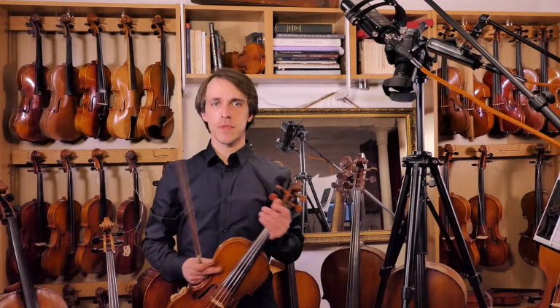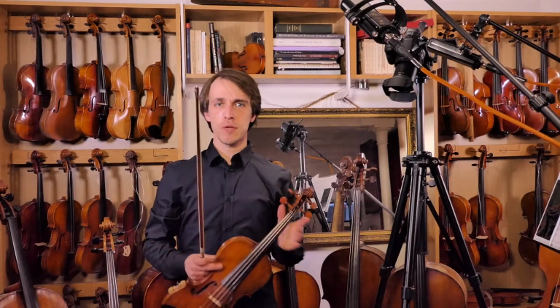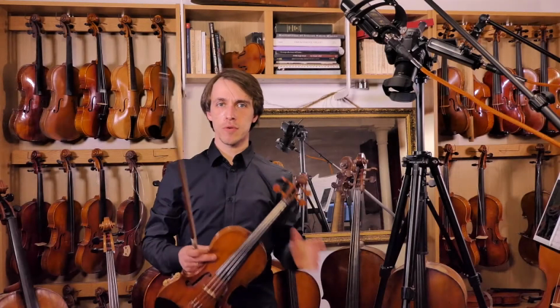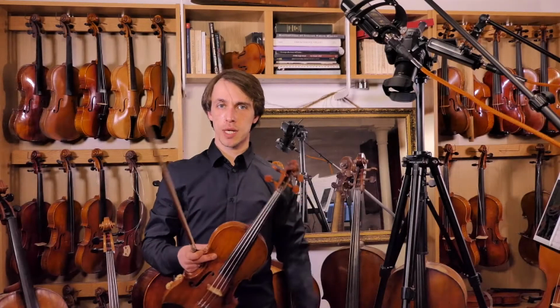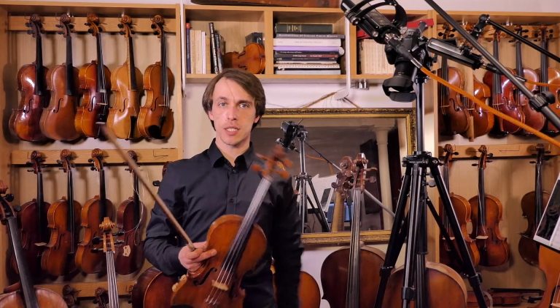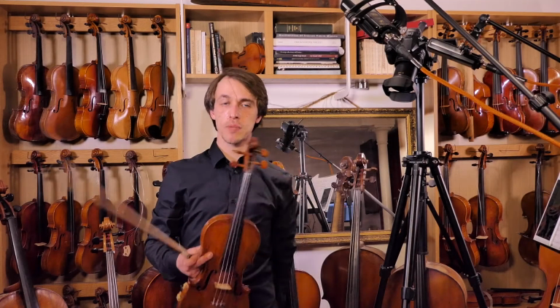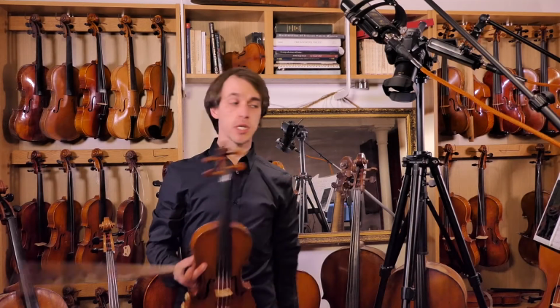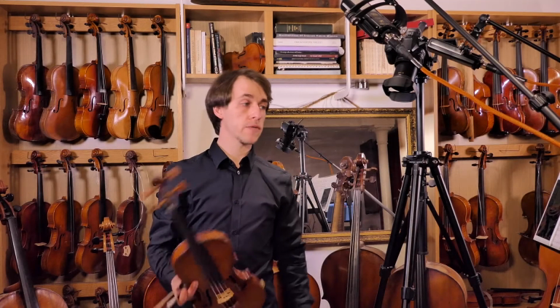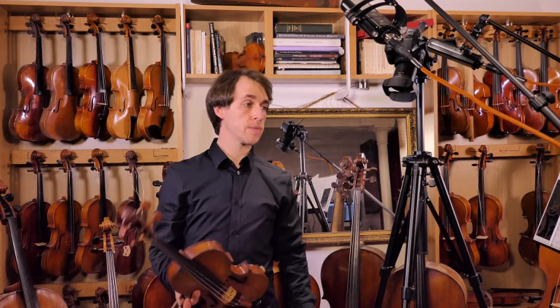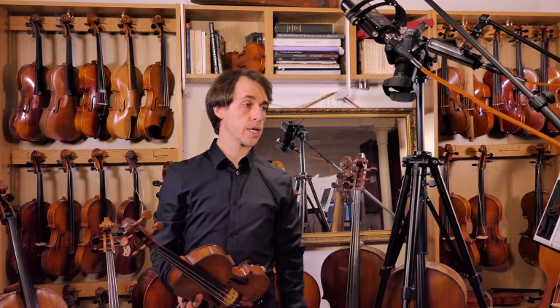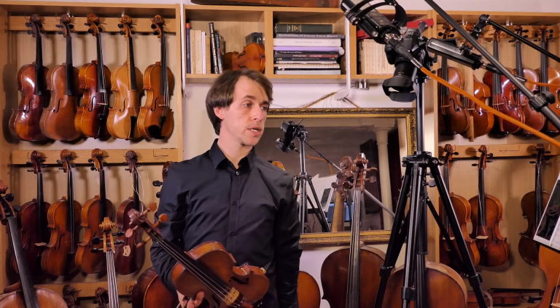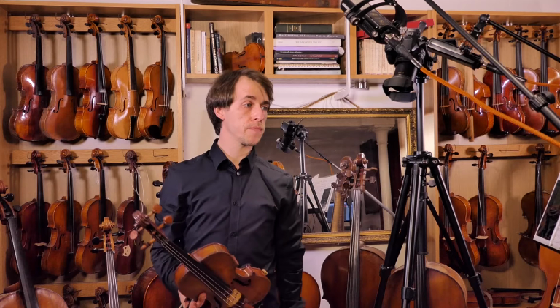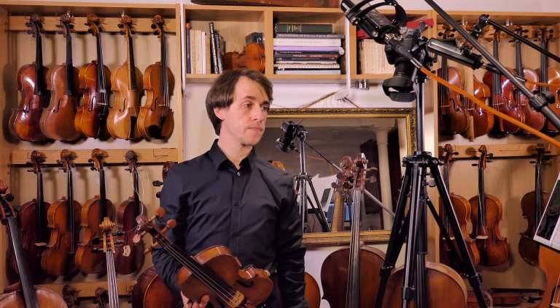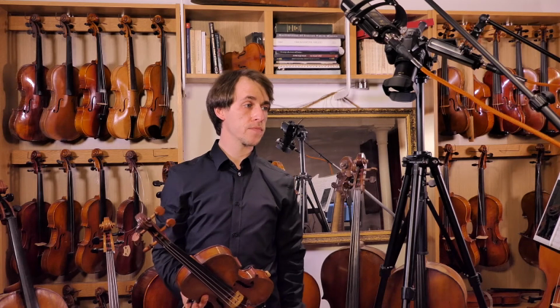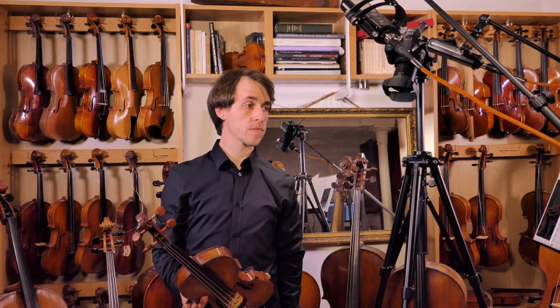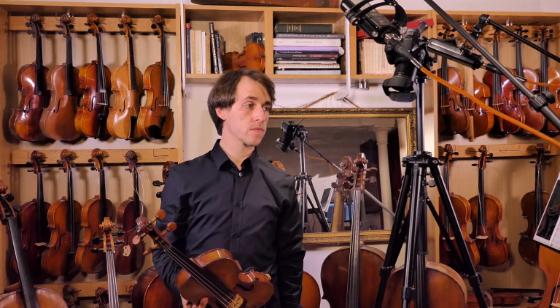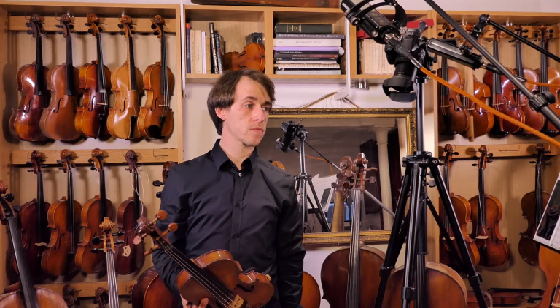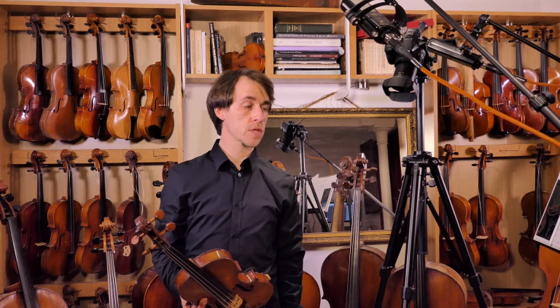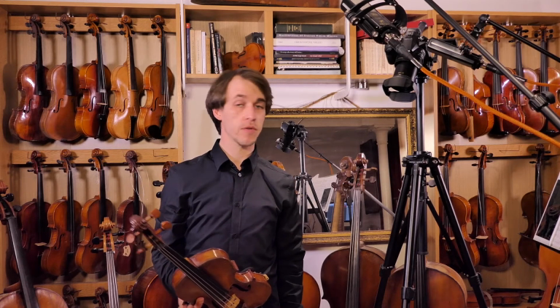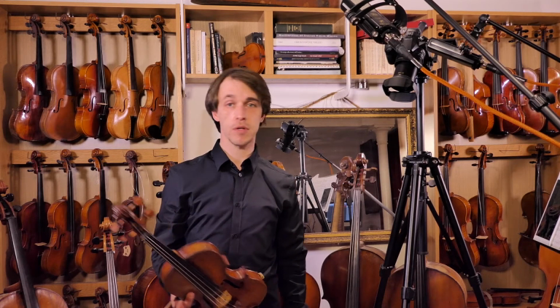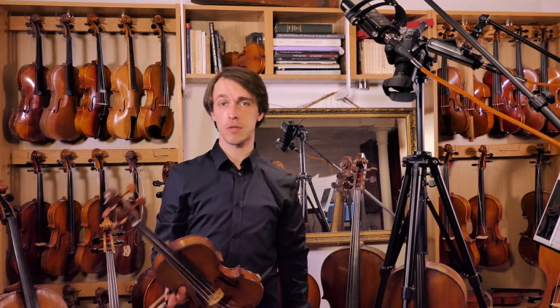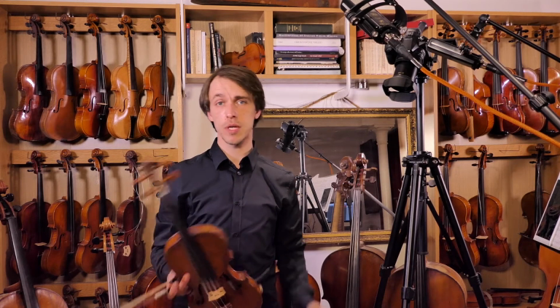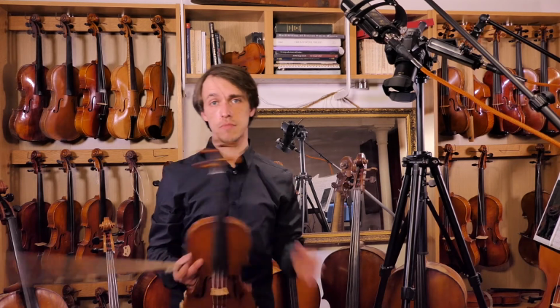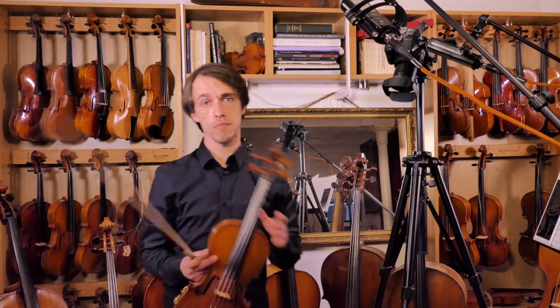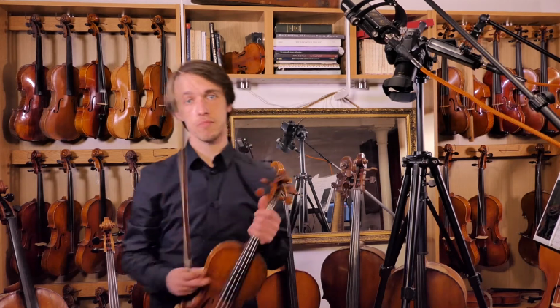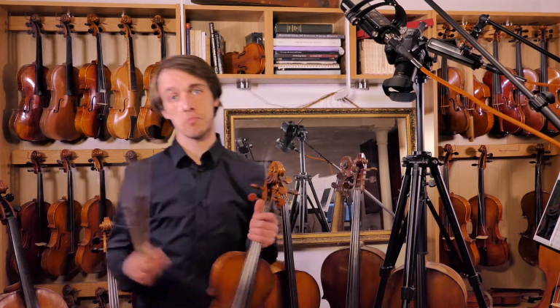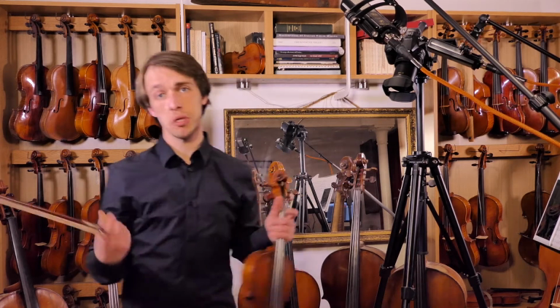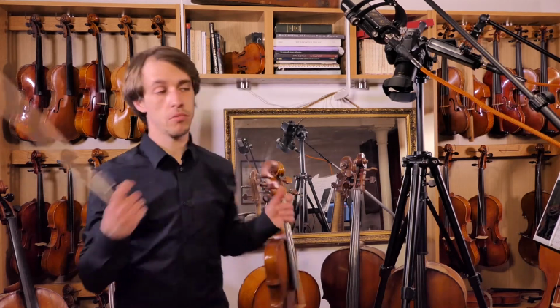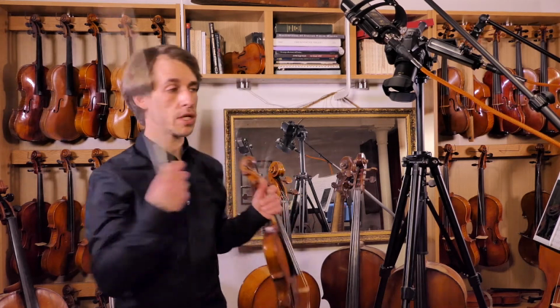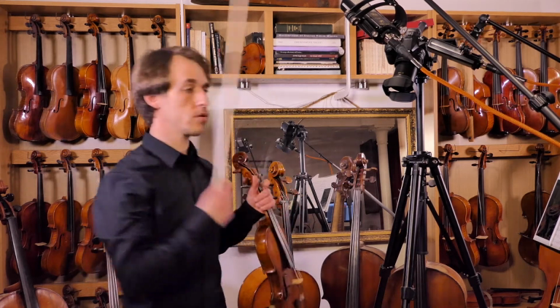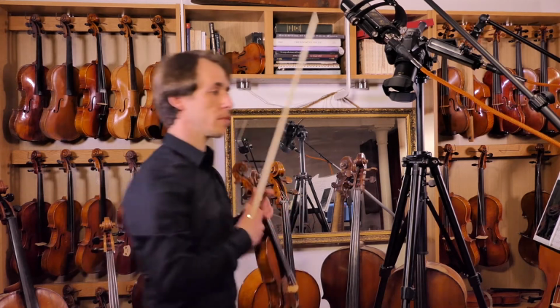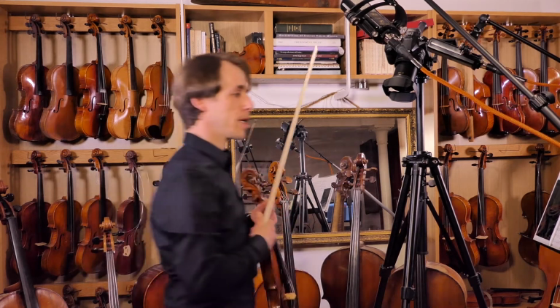So, the last repetition of G major. I've done all the talking, so let's do some playing.